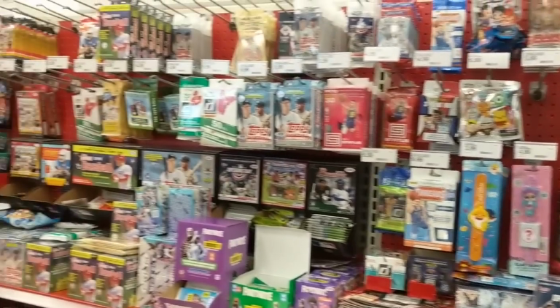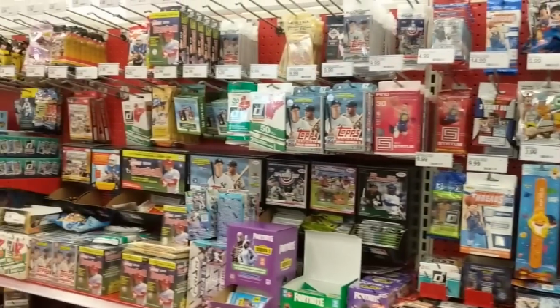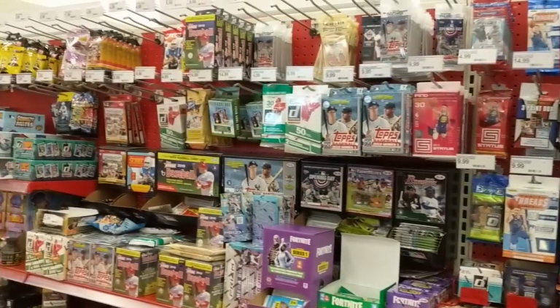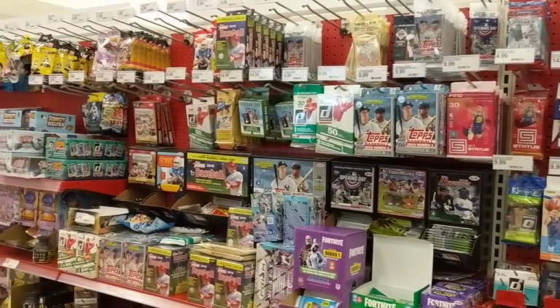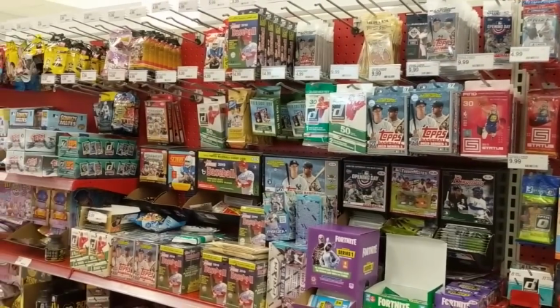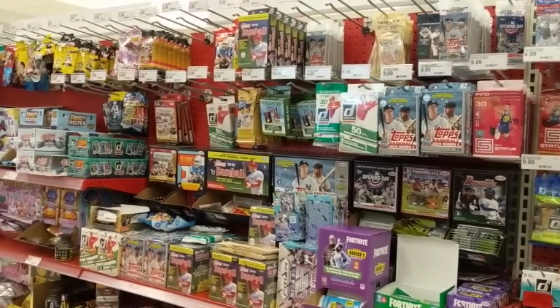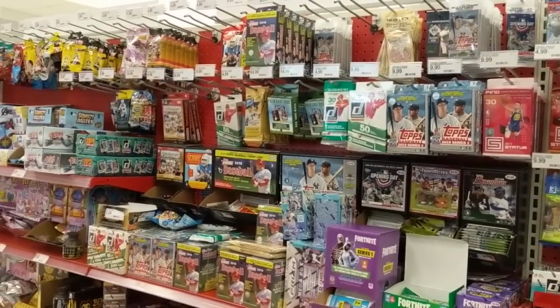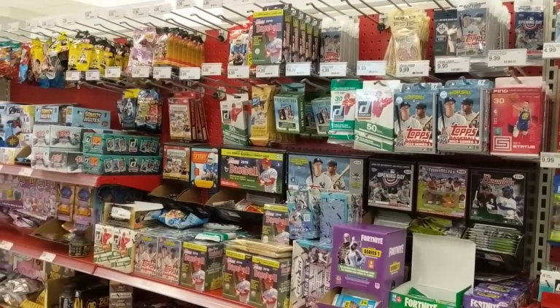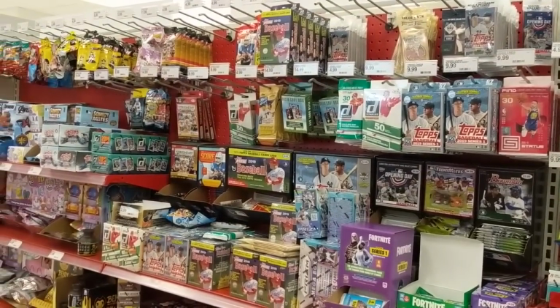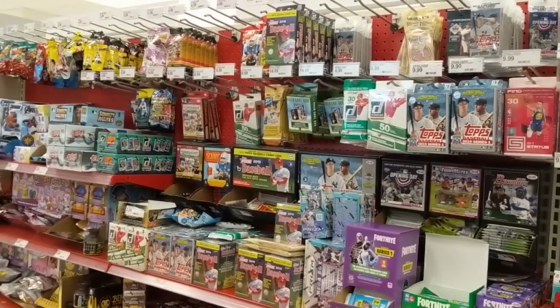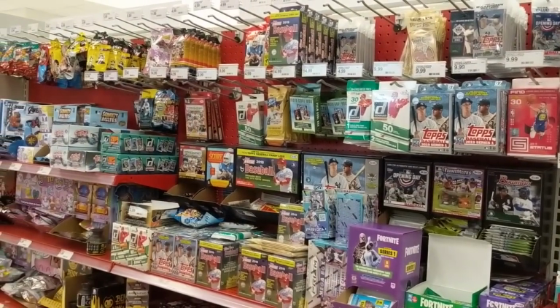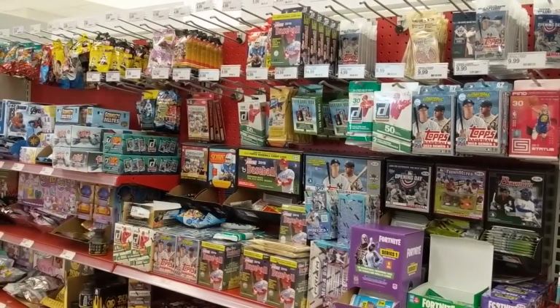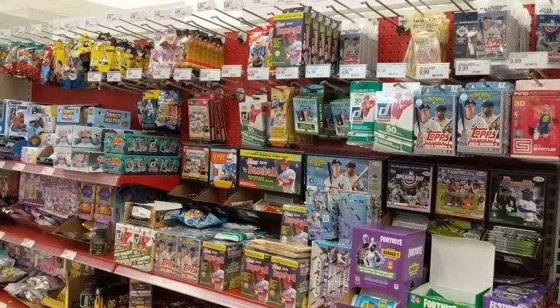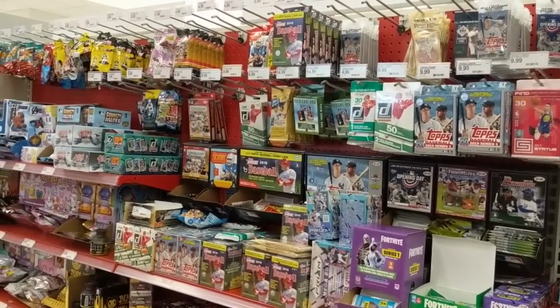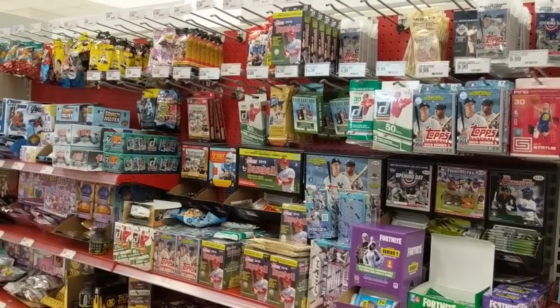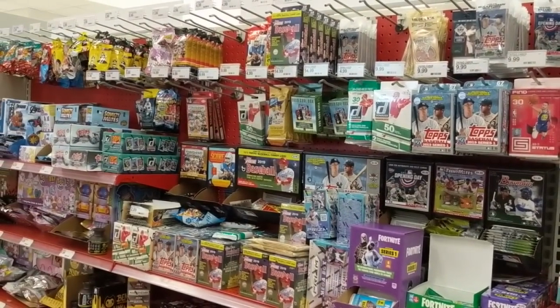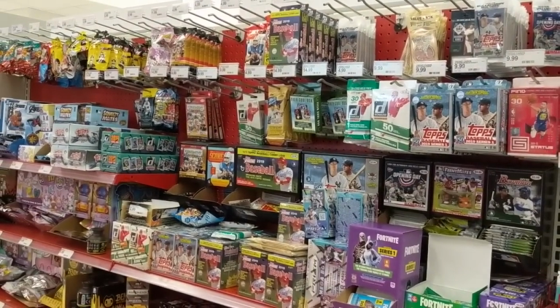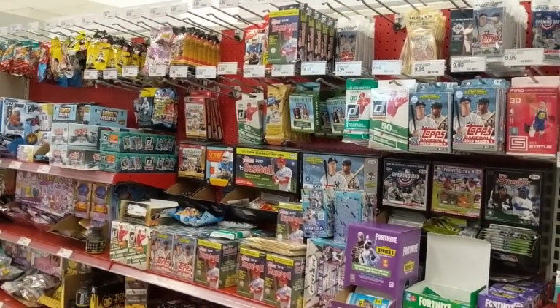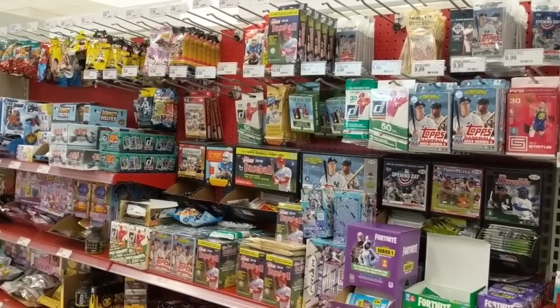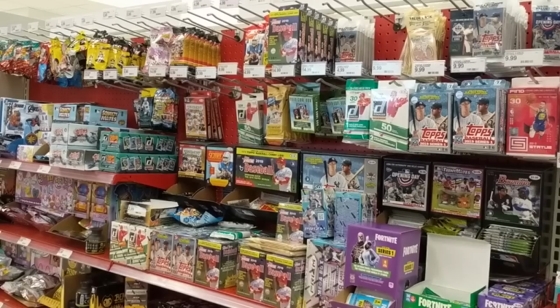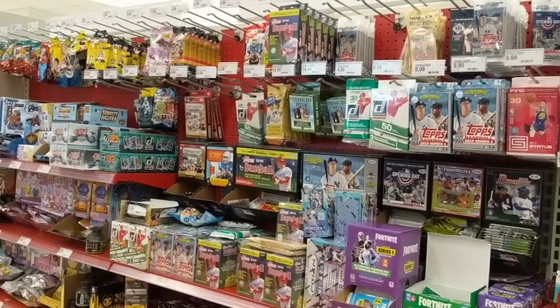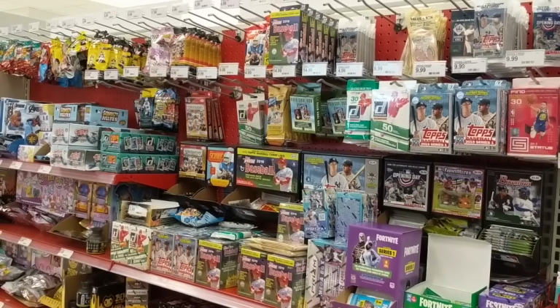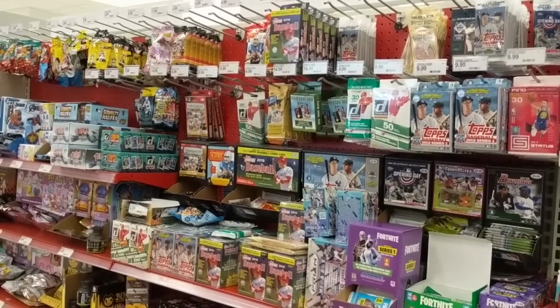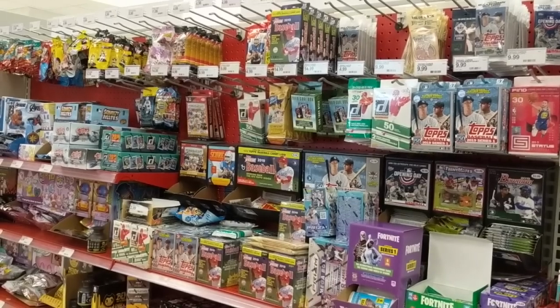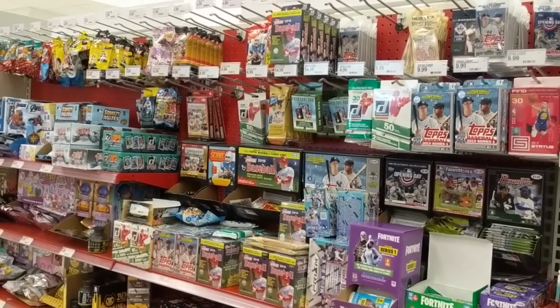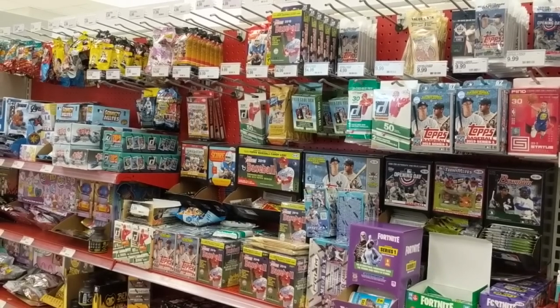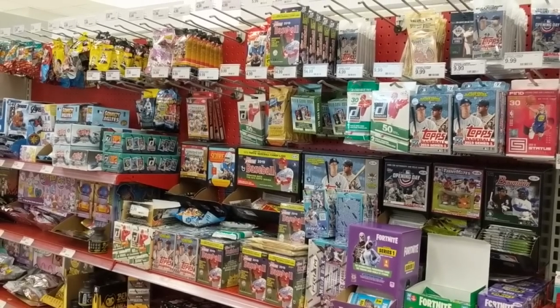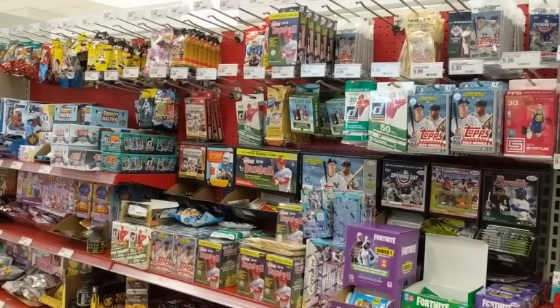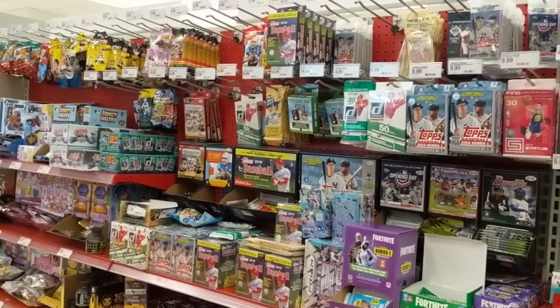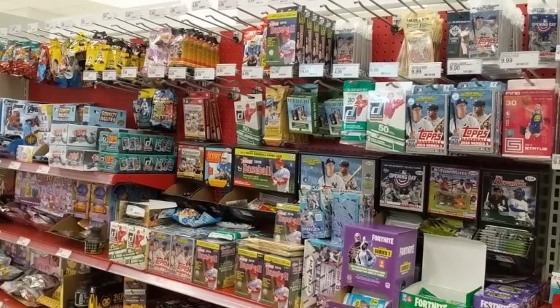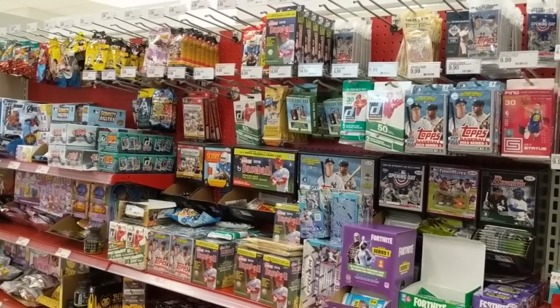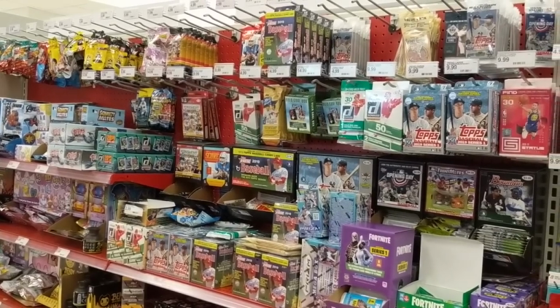But they have a pretty good selection of cards, actually. So there you go, guys — Target number two. We'll see if we can hit at least one more.